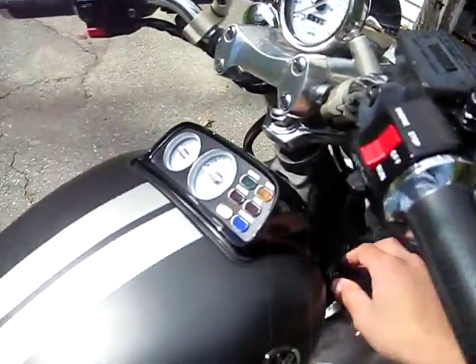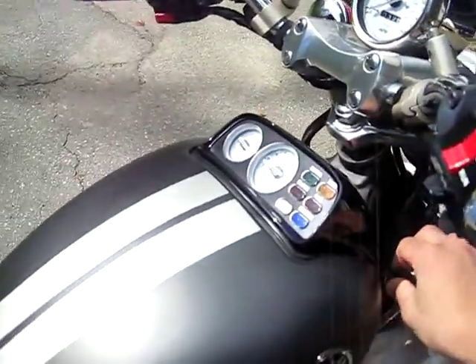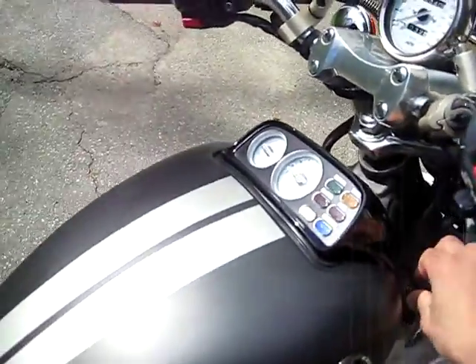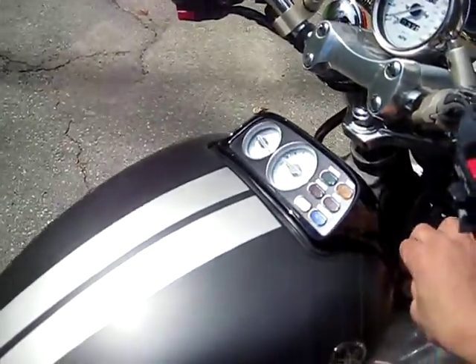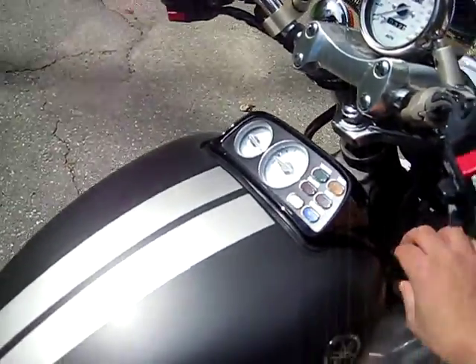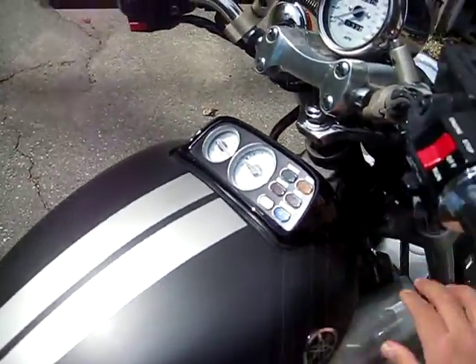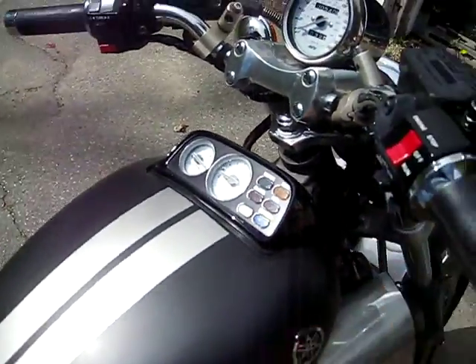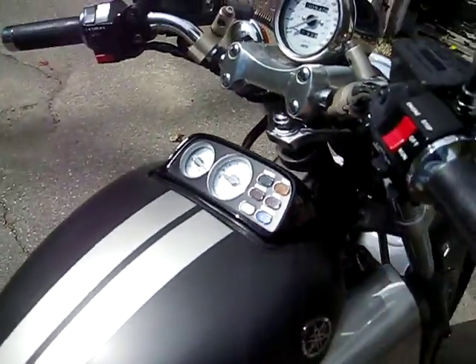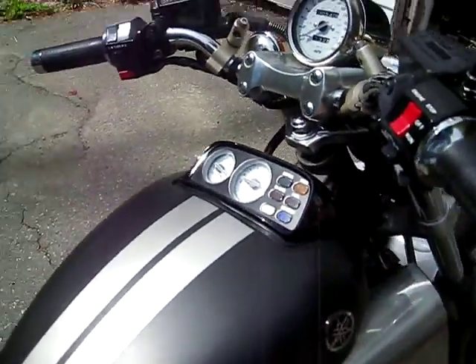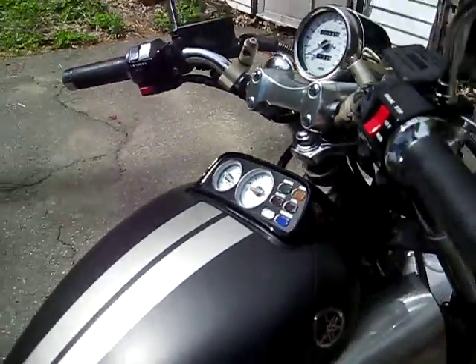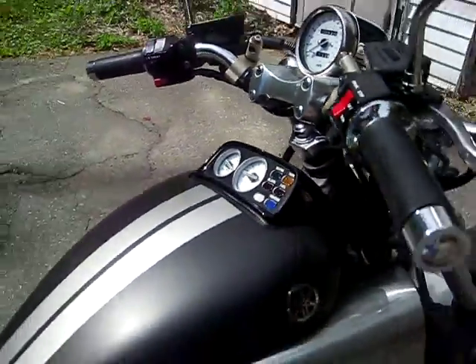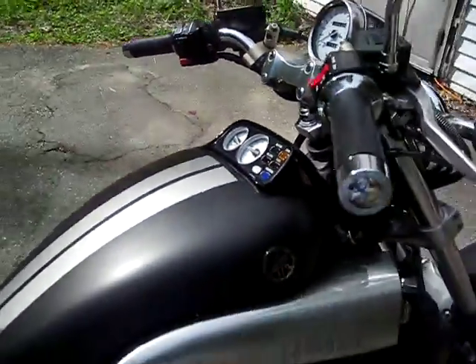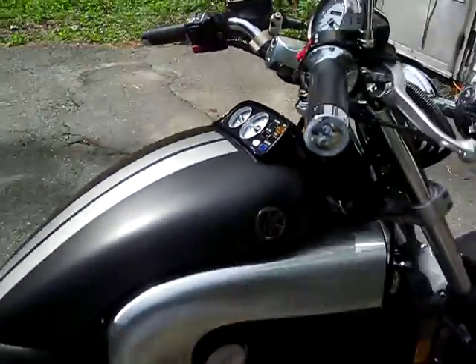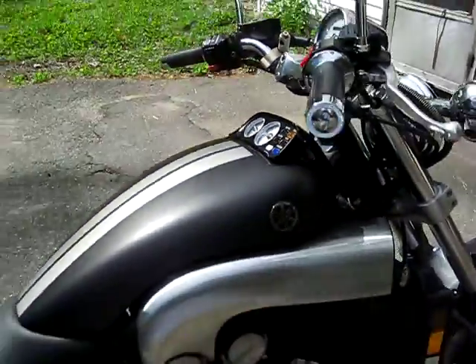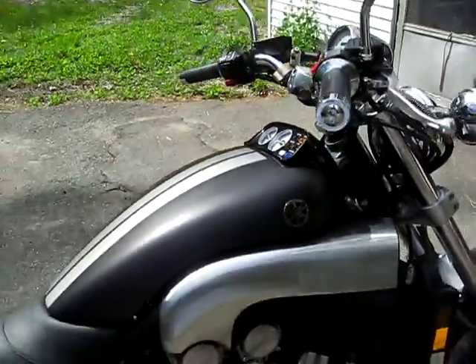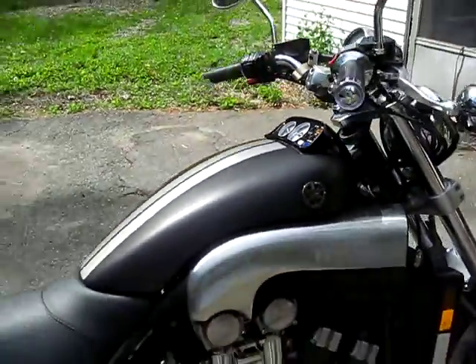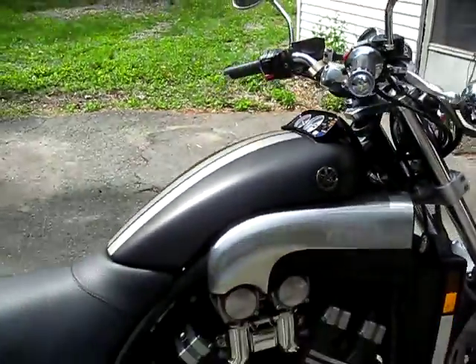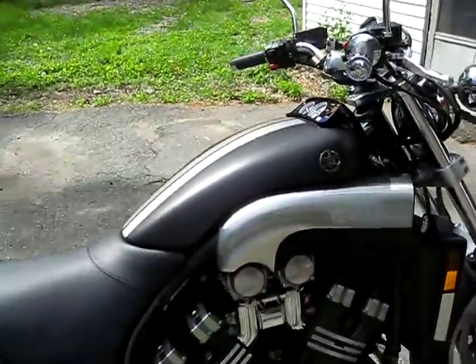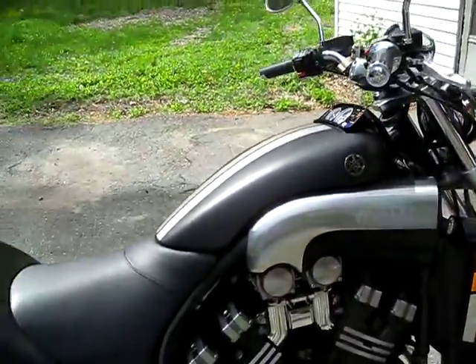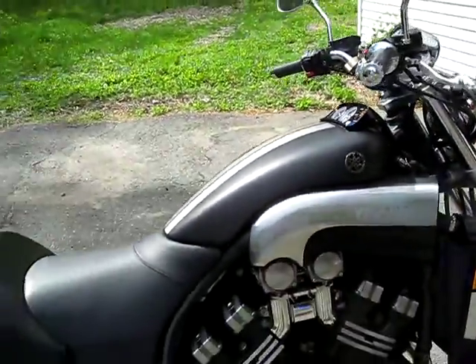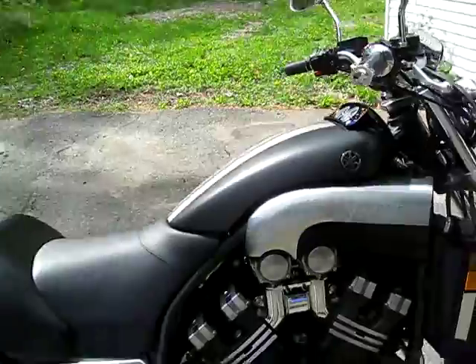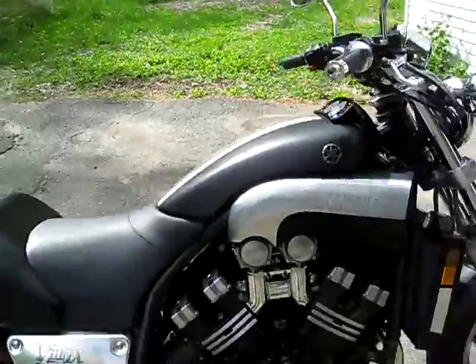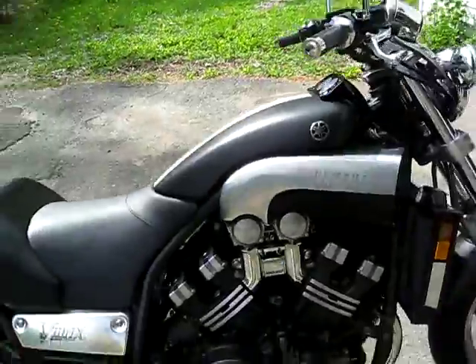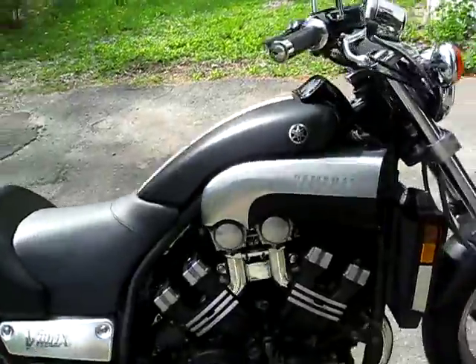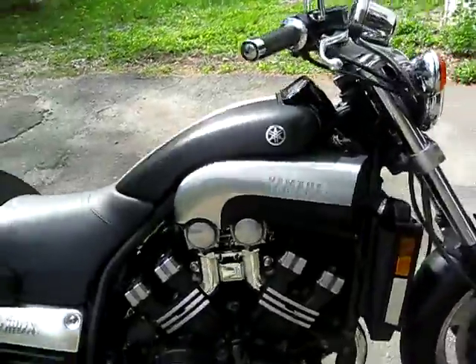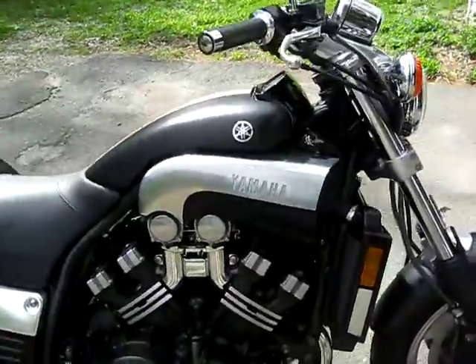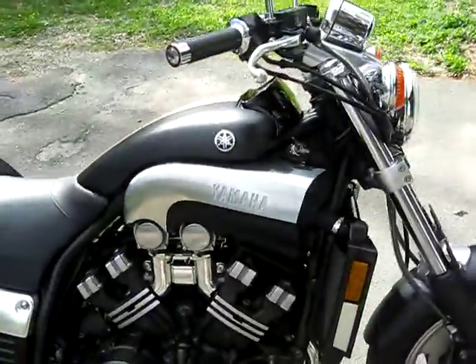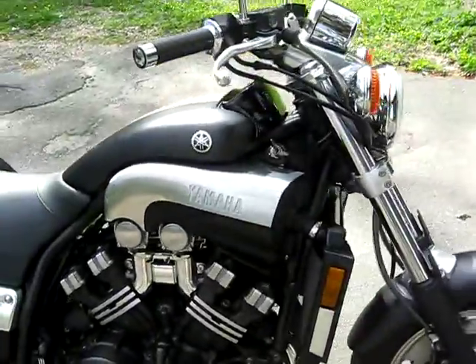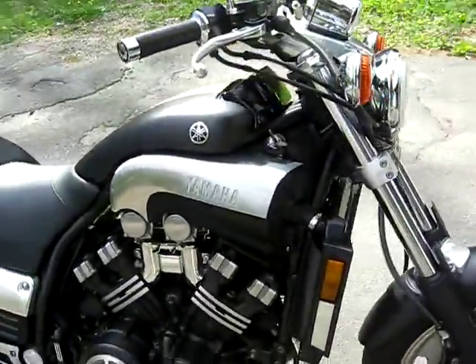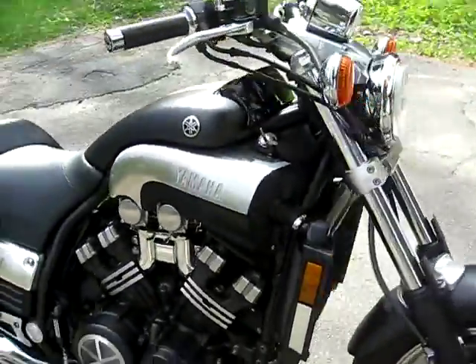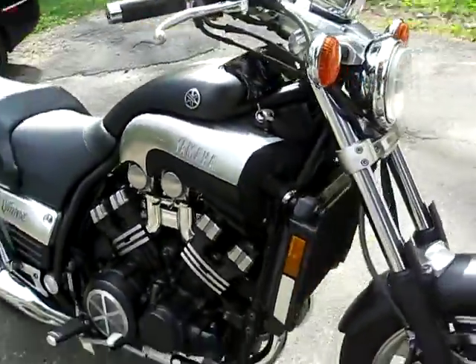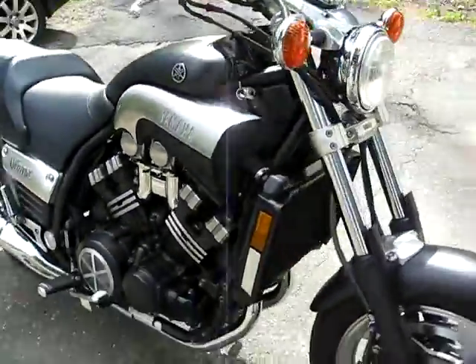As you can tell, it runs good, sounds good, doesn't knock. The bike drives fabulously.